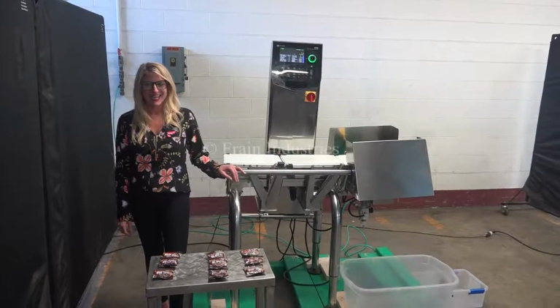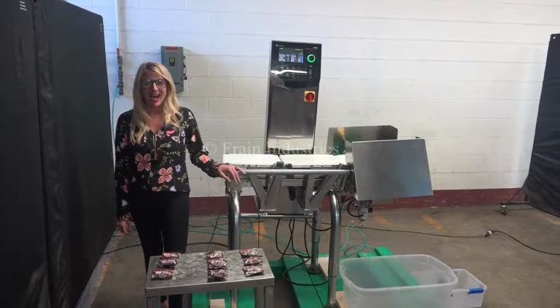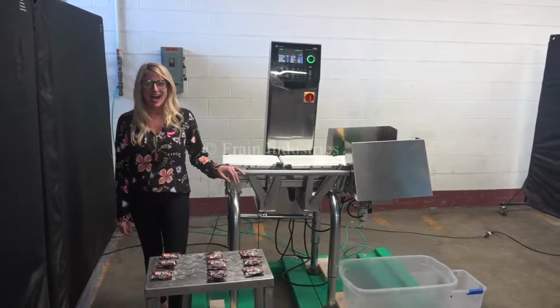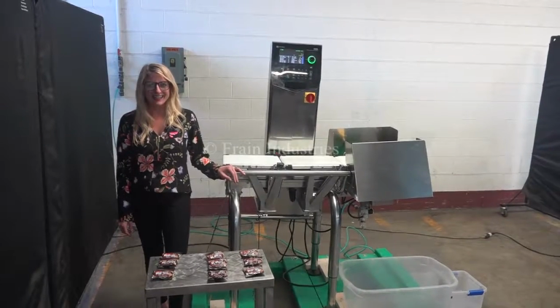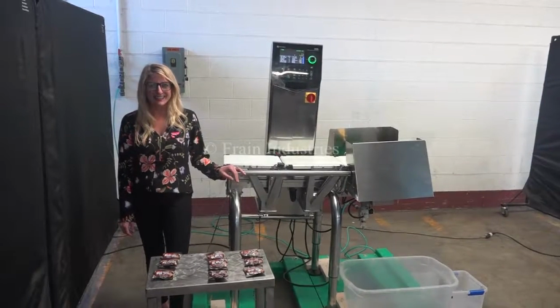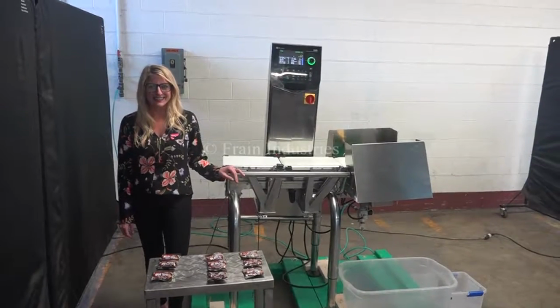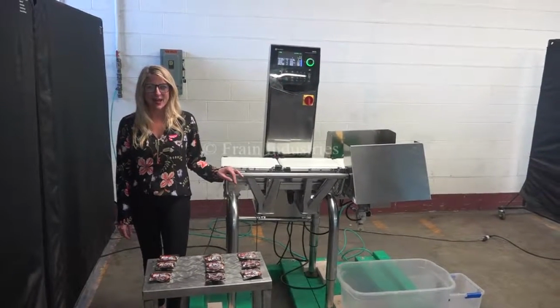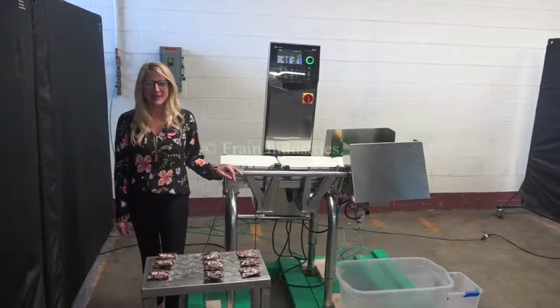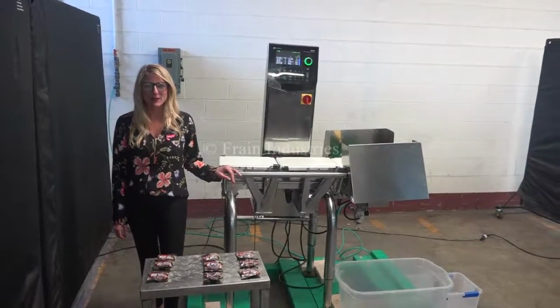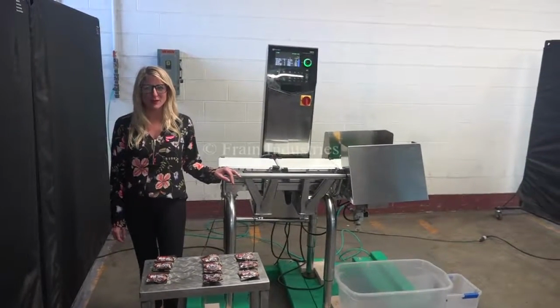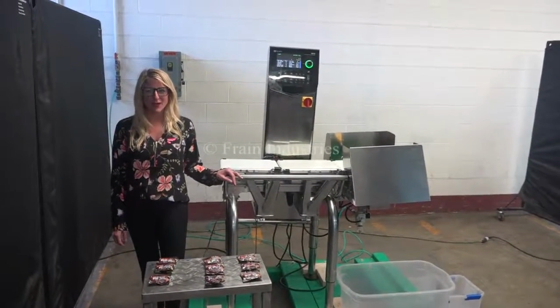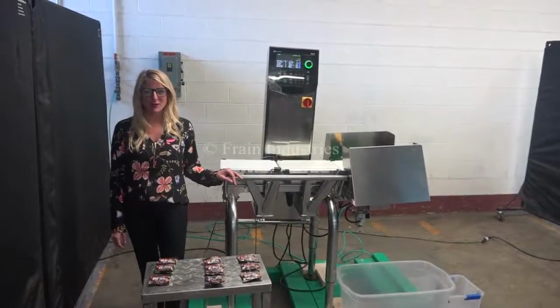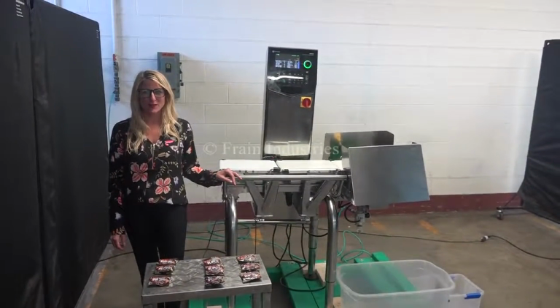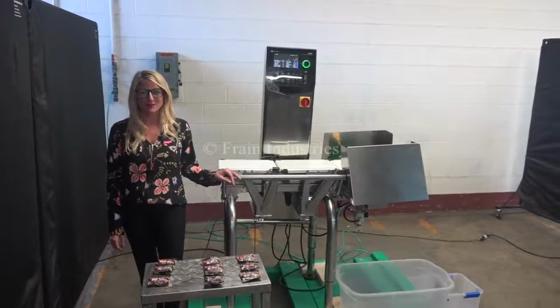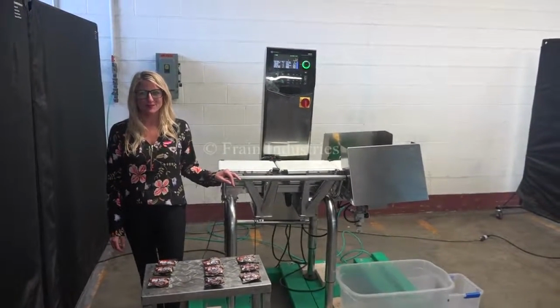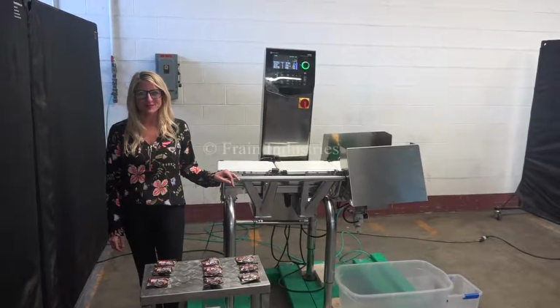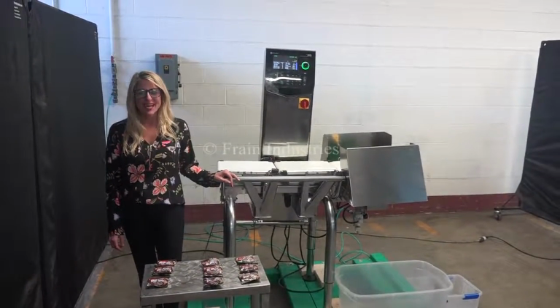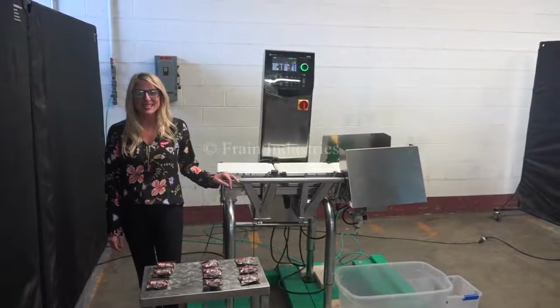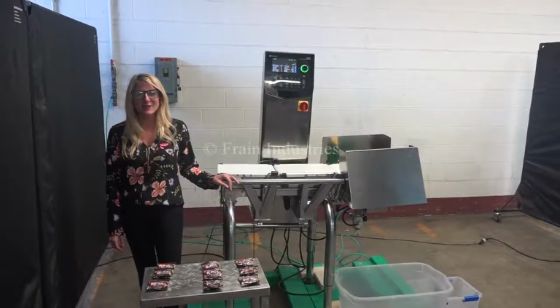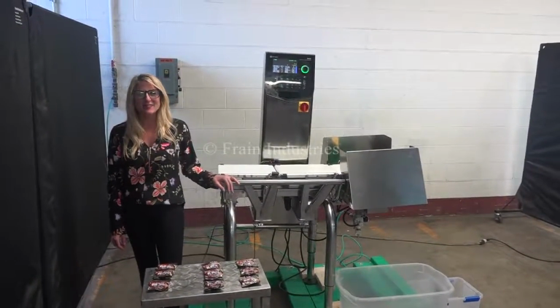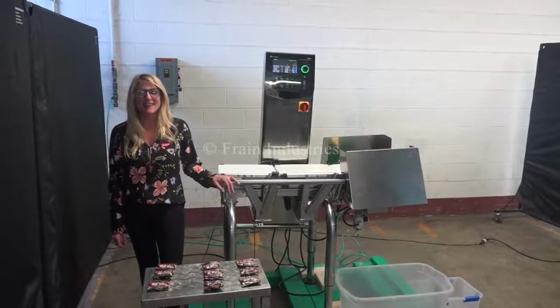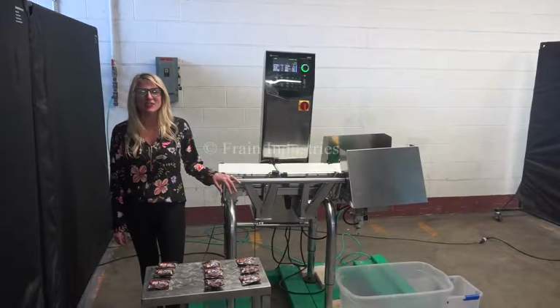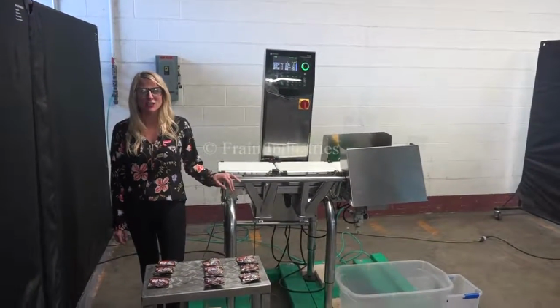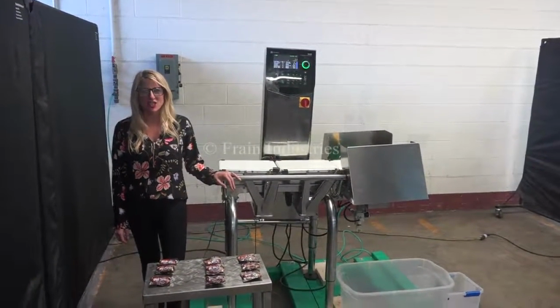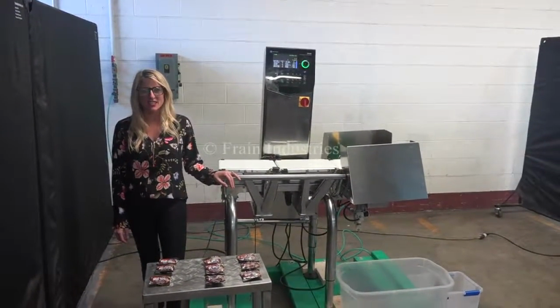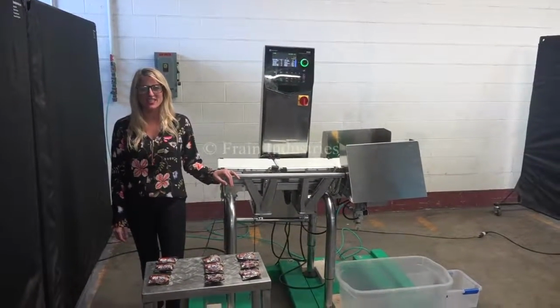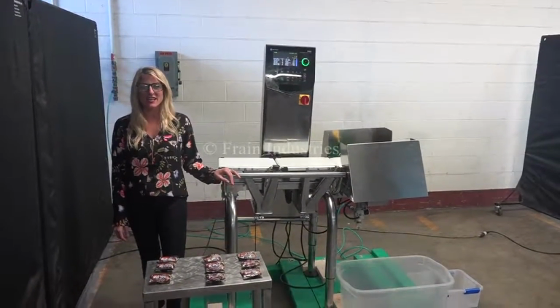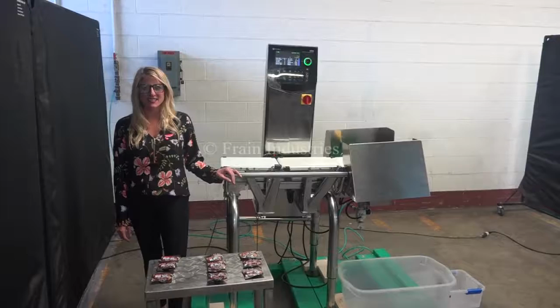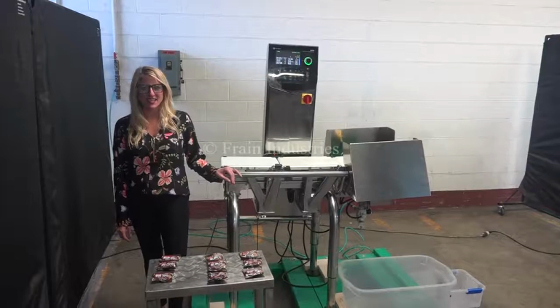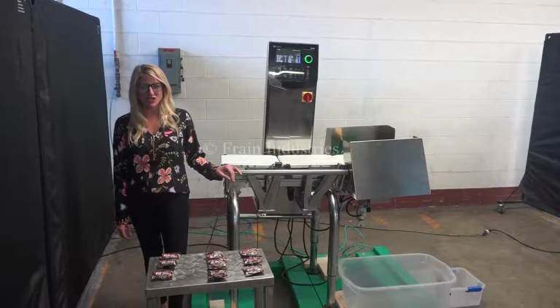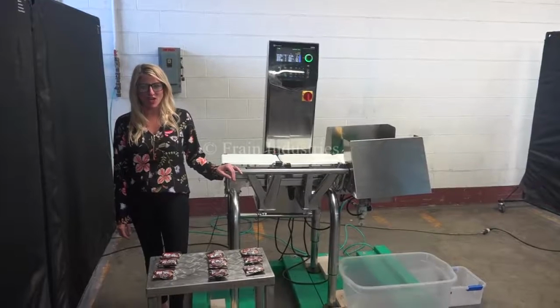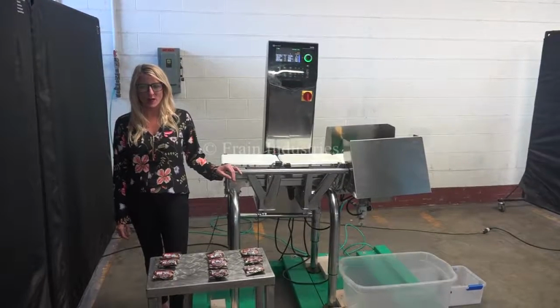Hi, I'm Katie with the Frame Group. Today we're cycling your Ishida DACS Checkweigher.